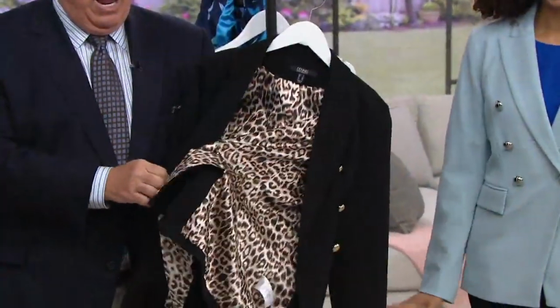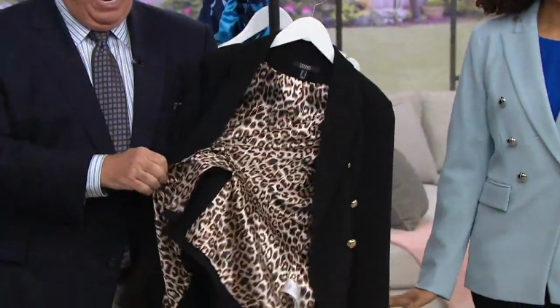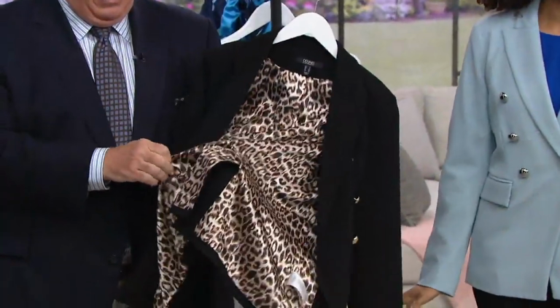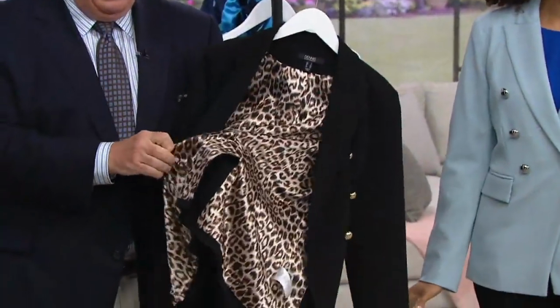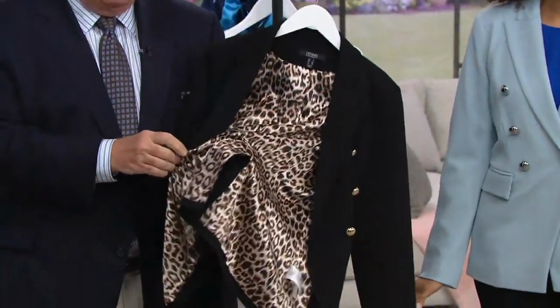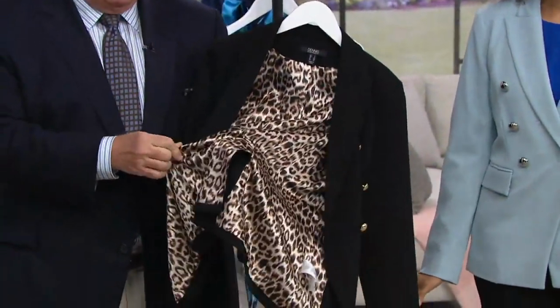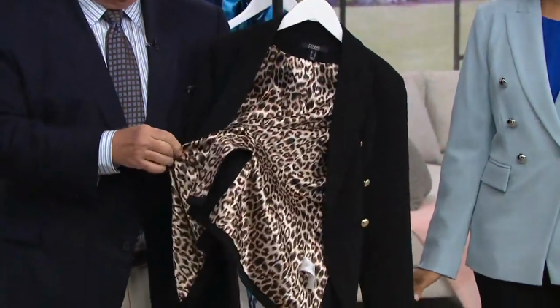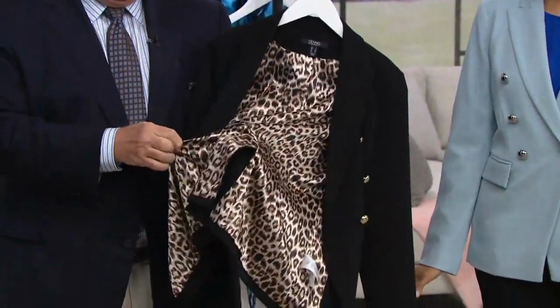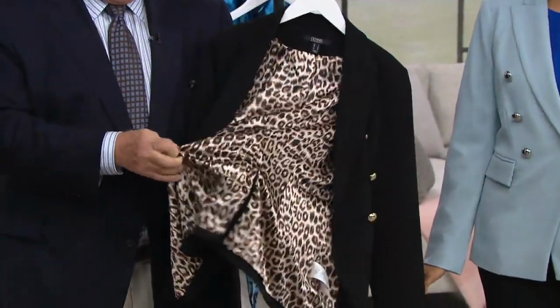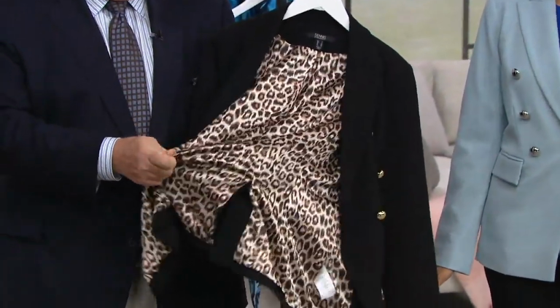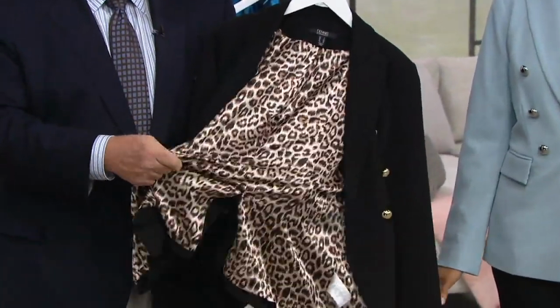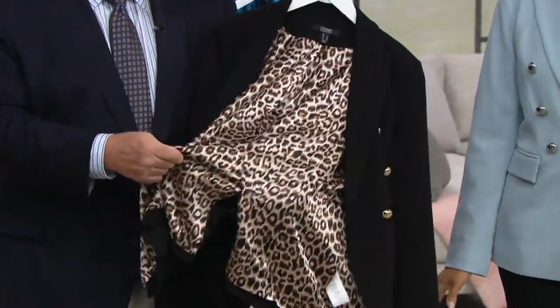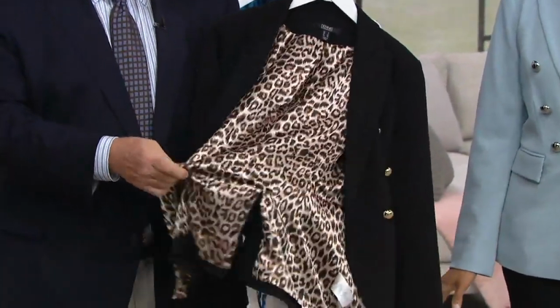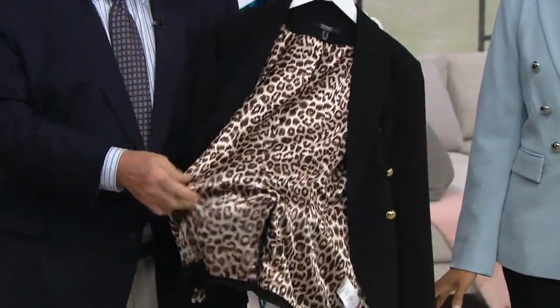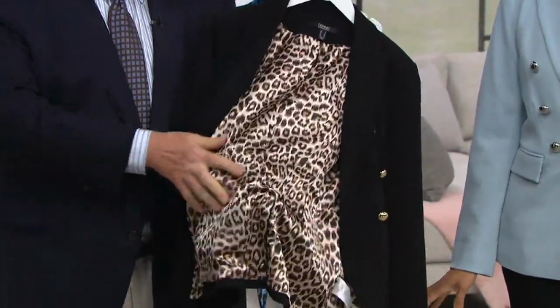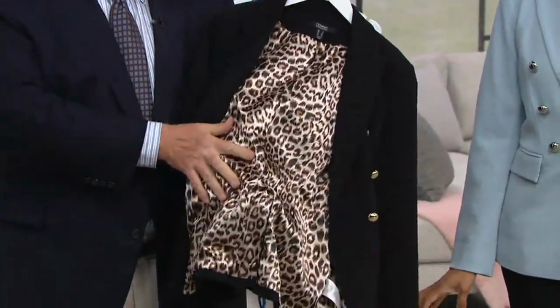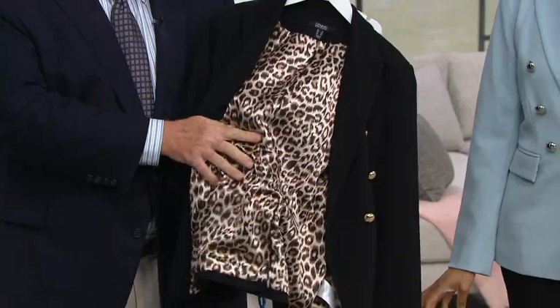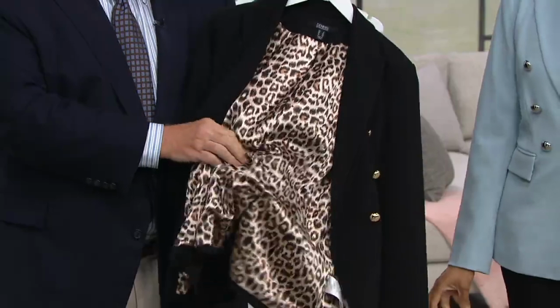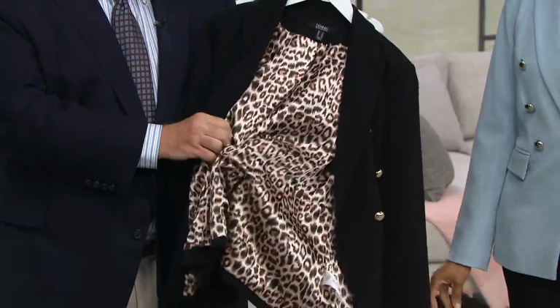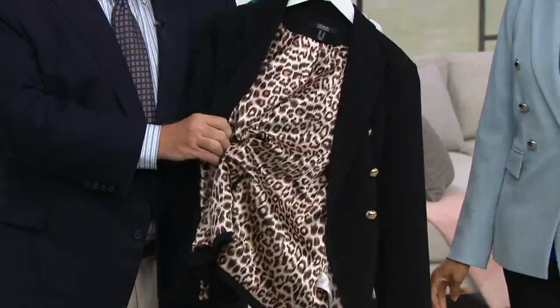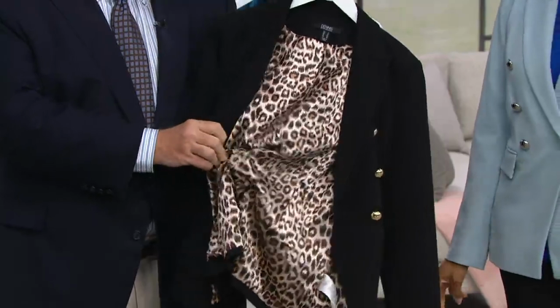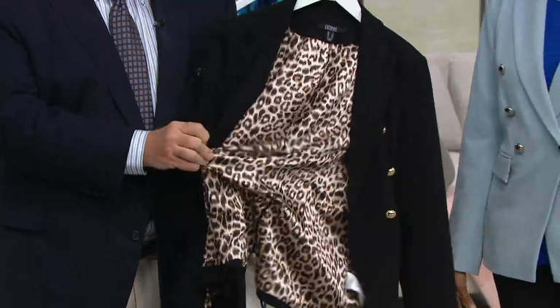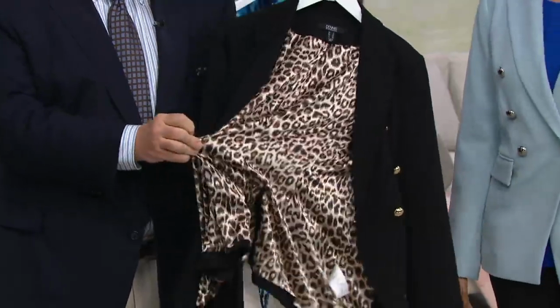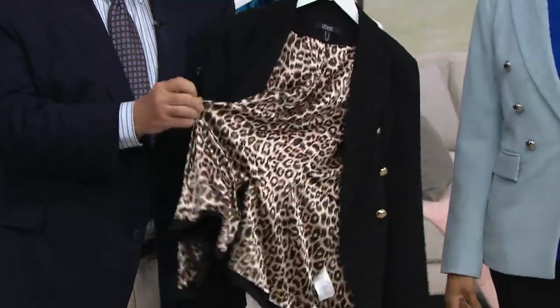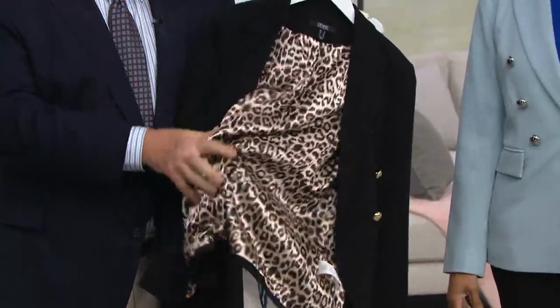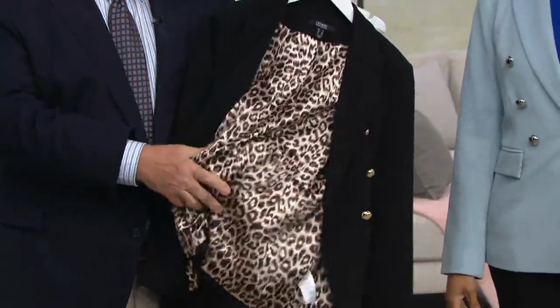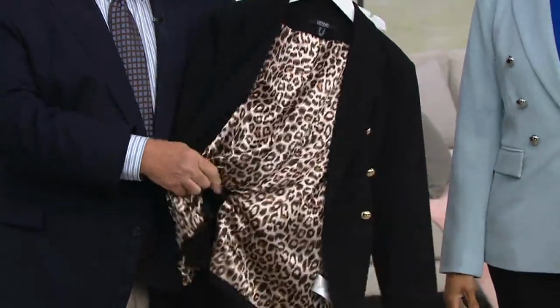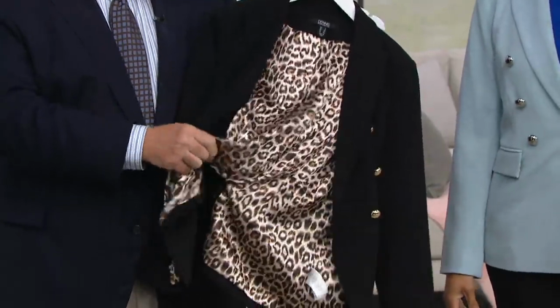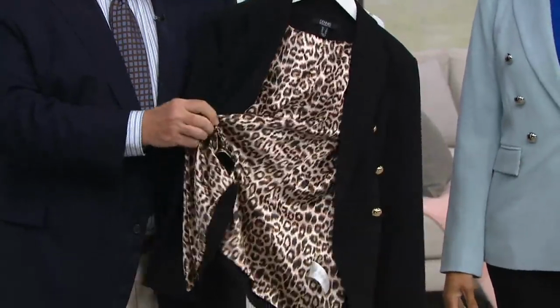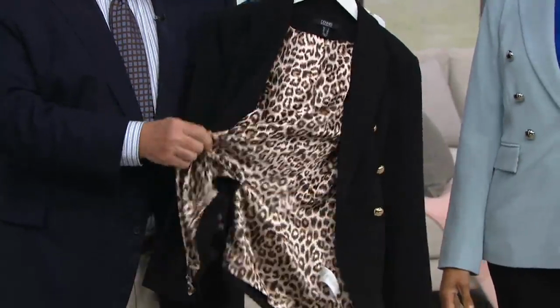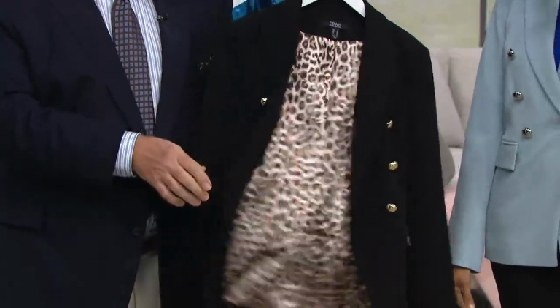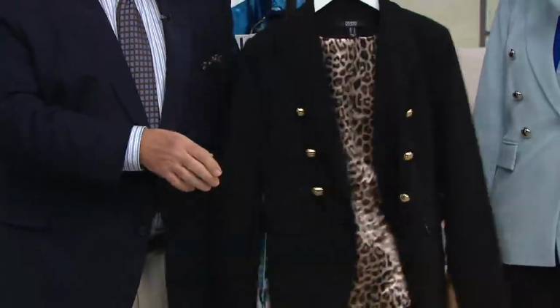It's just so elegant. This is a full charmeuse lining, so it's elegant and rich.